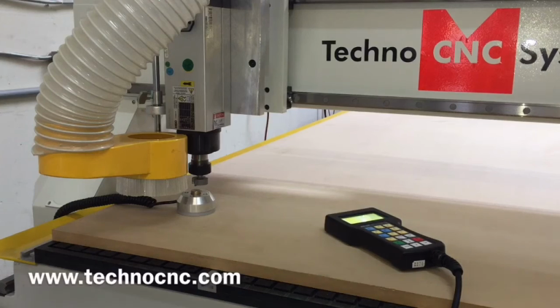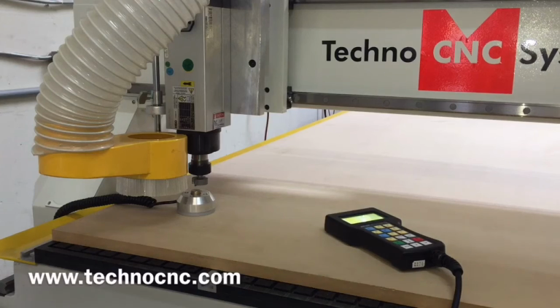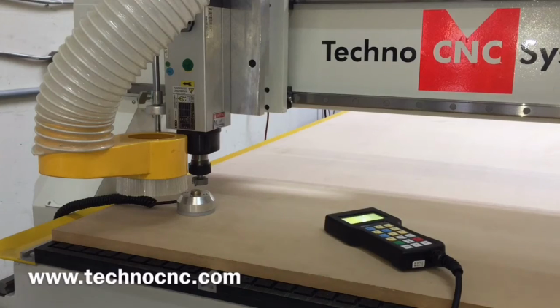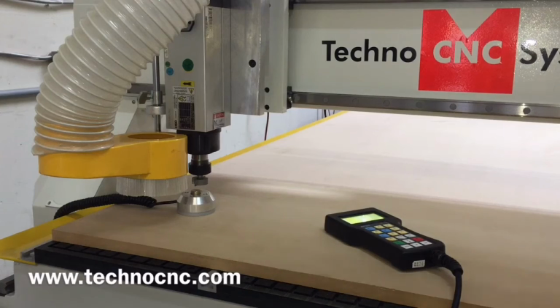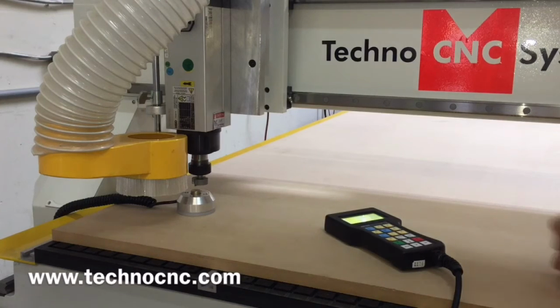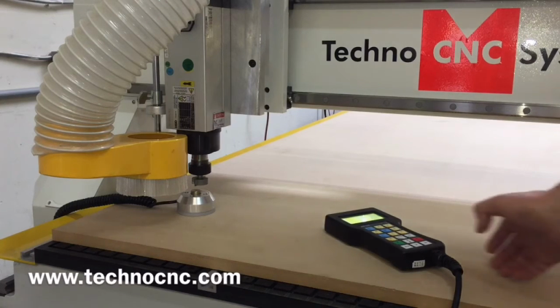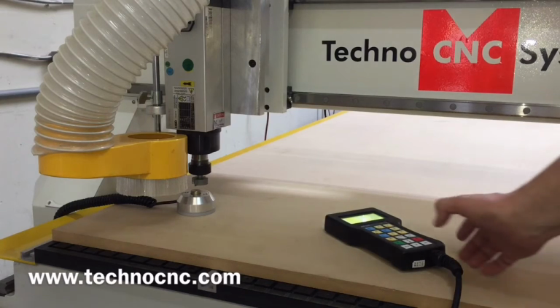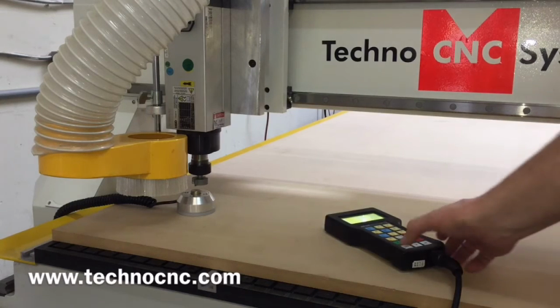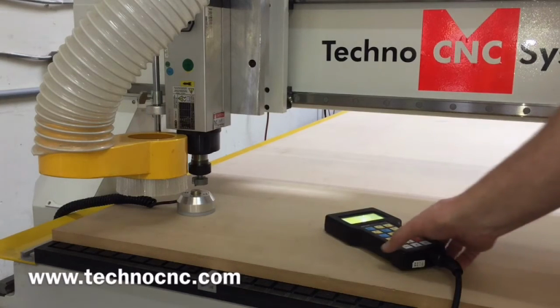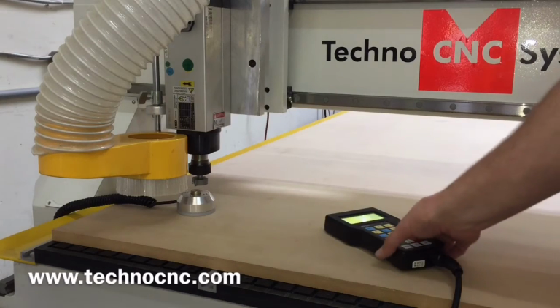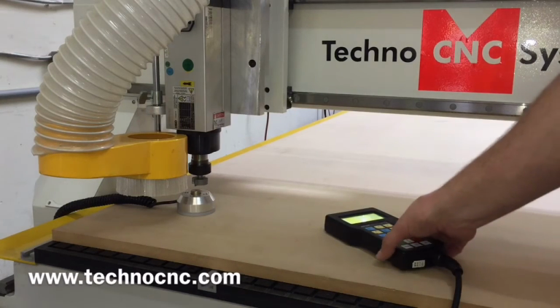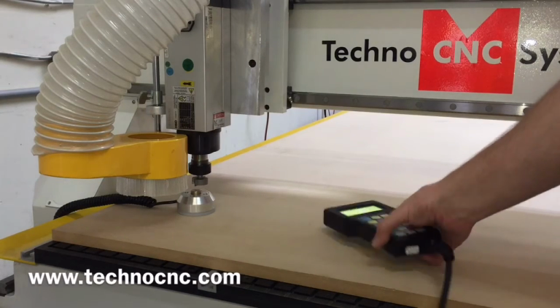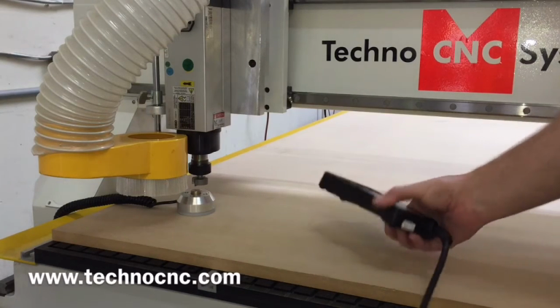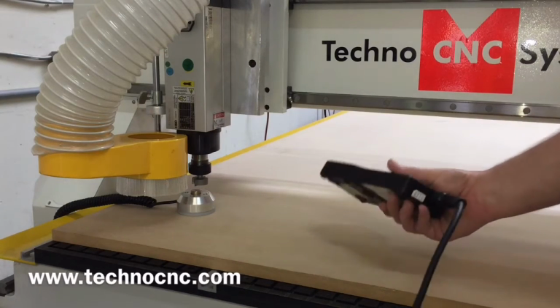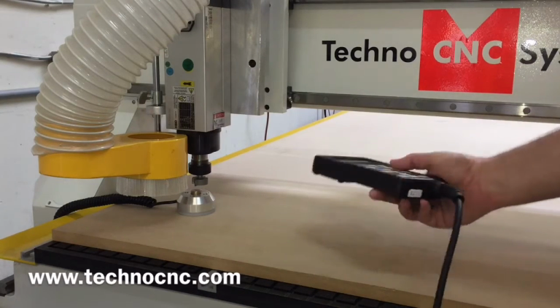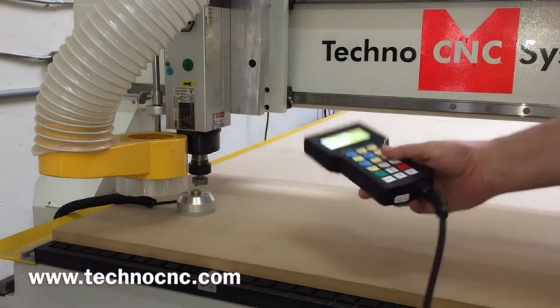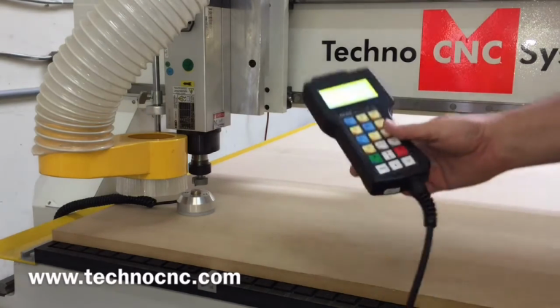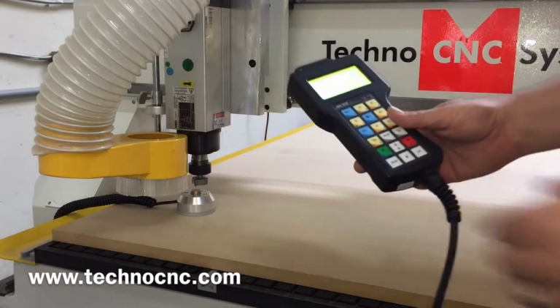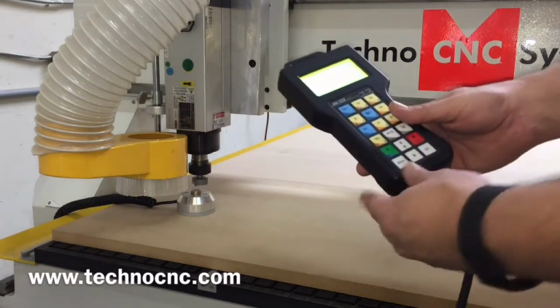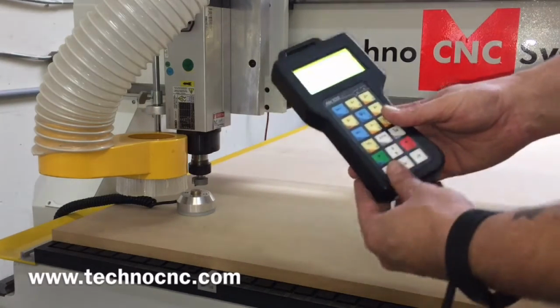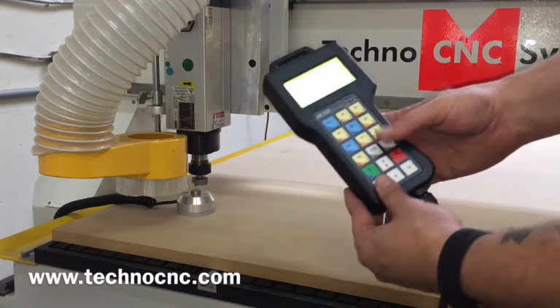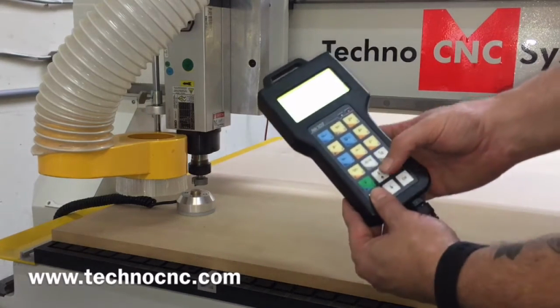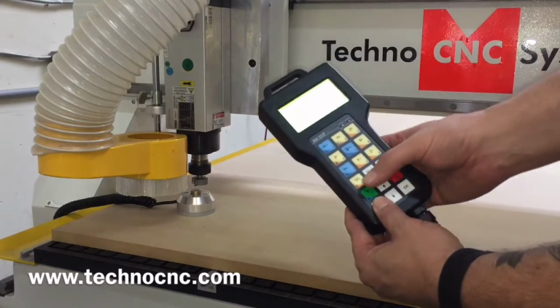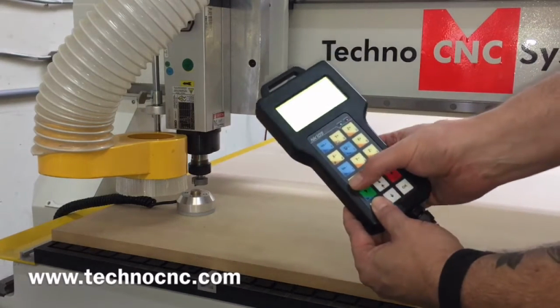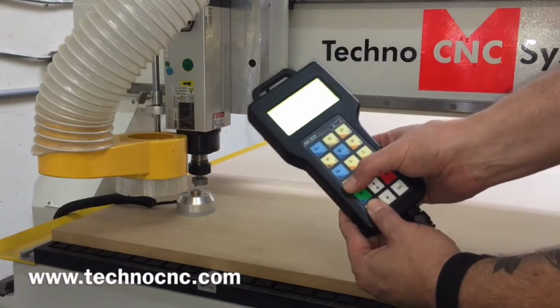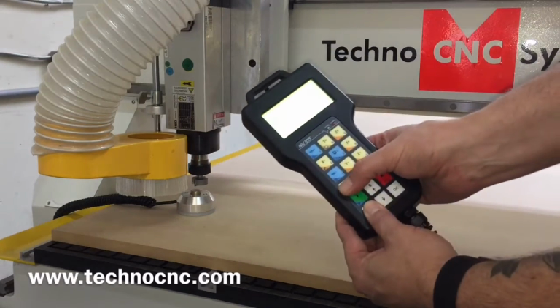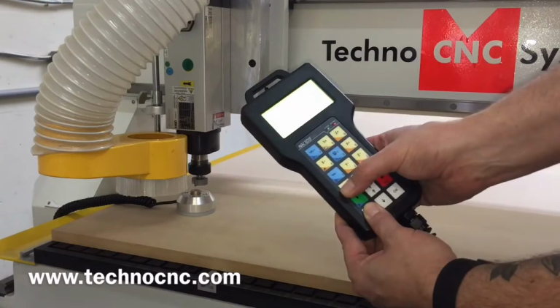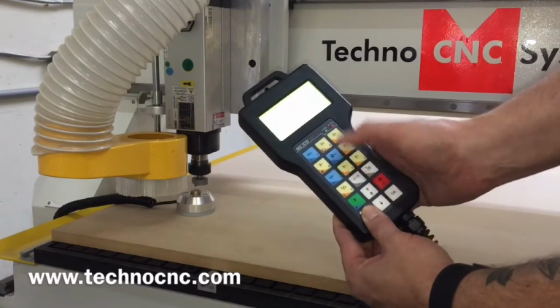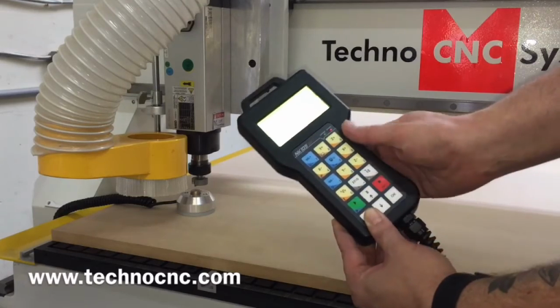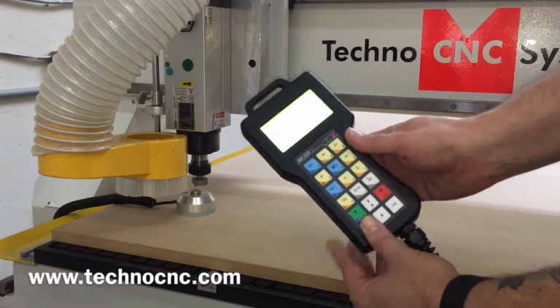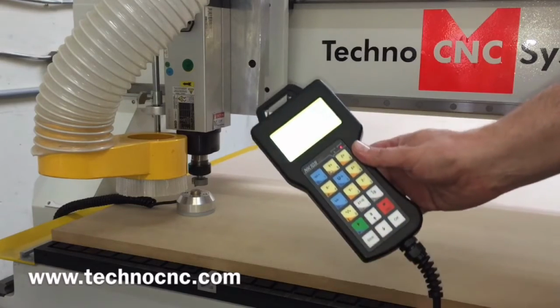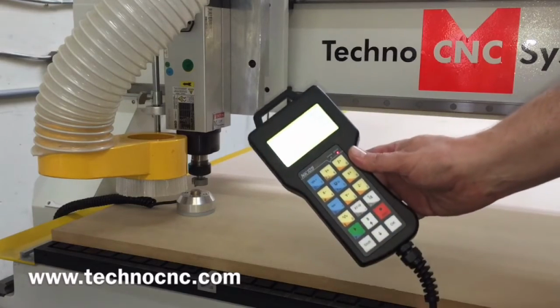What we have here is our Techno 4x8 CNC router. We're going to show you the super easy tool touch off.